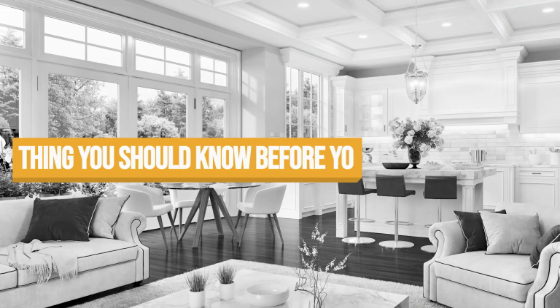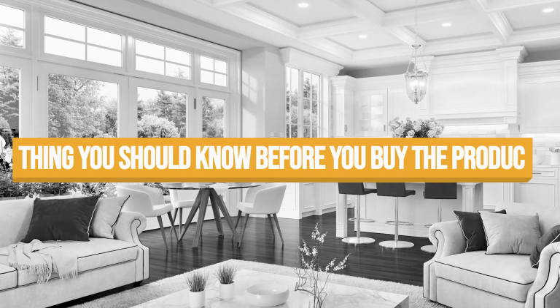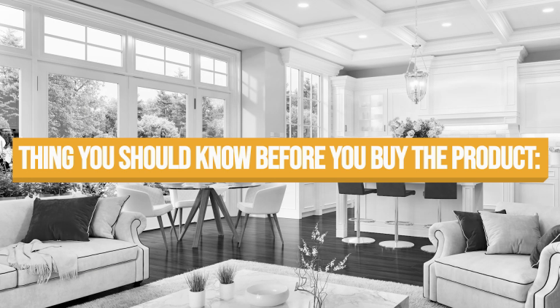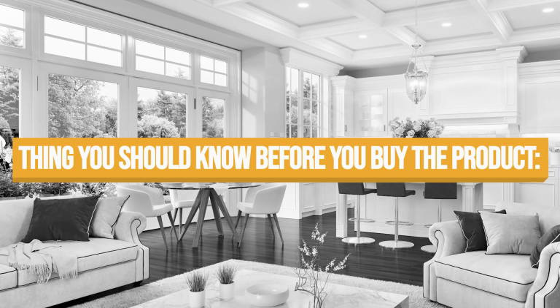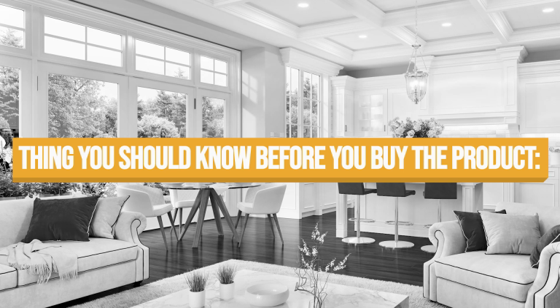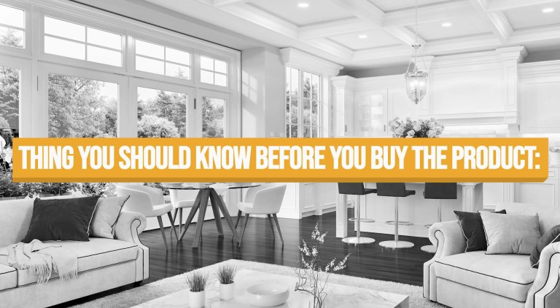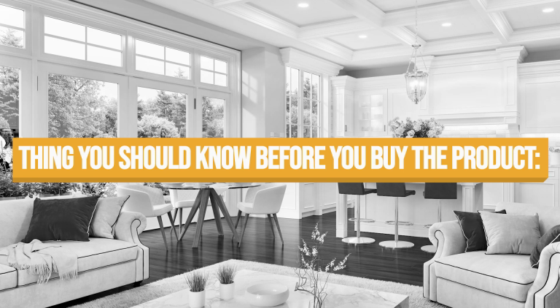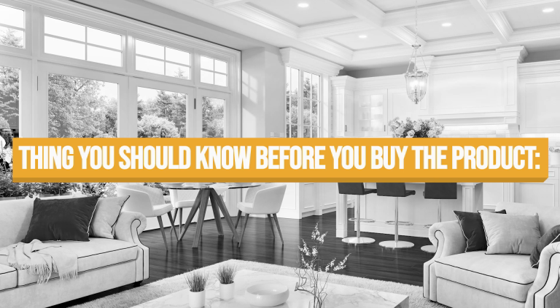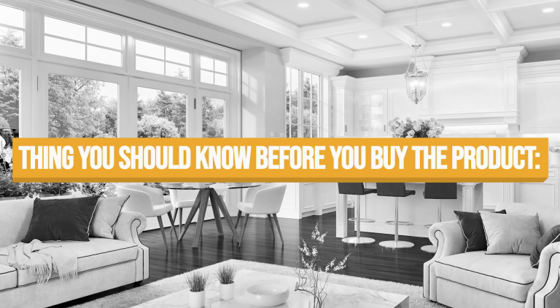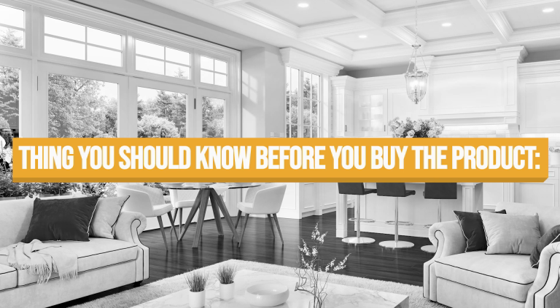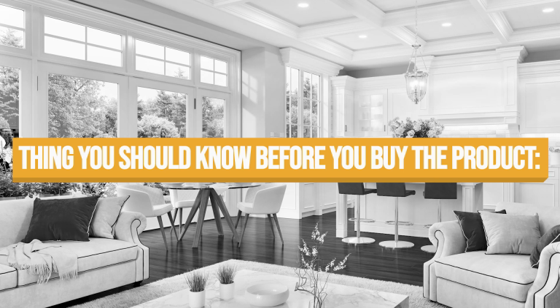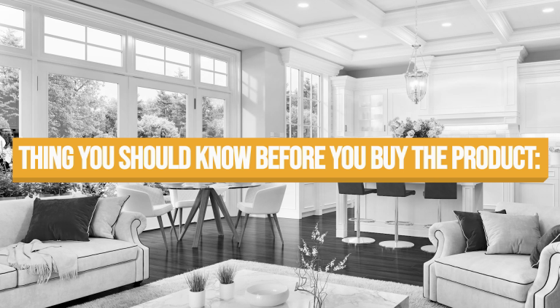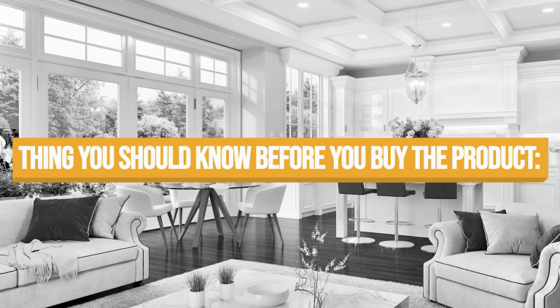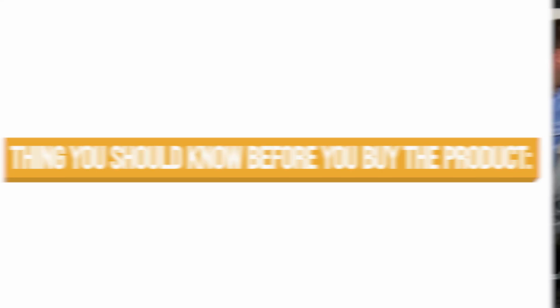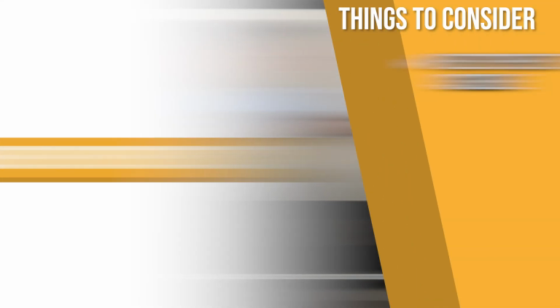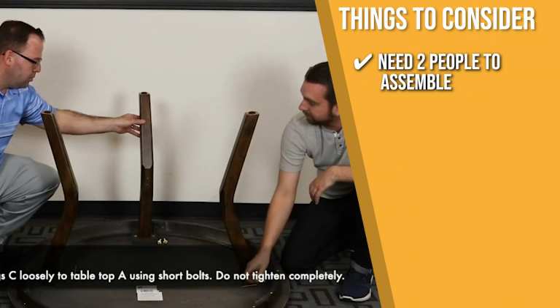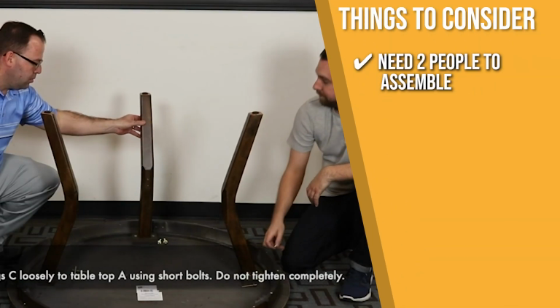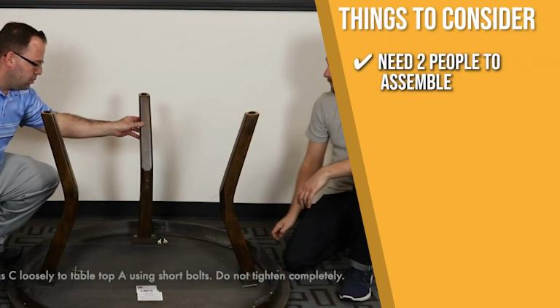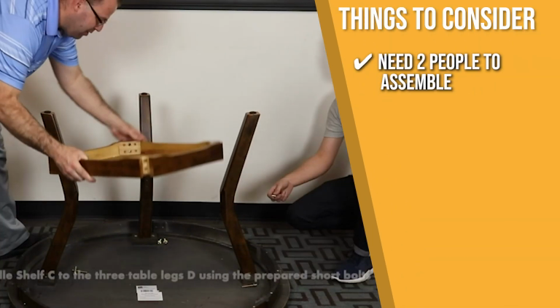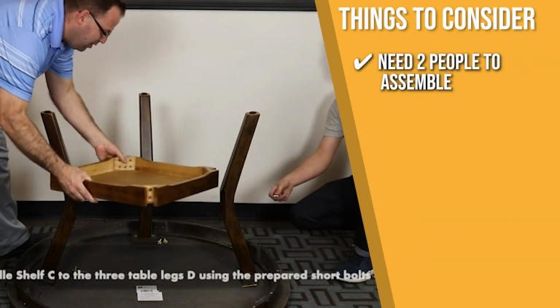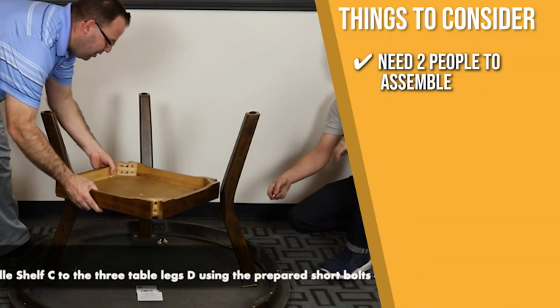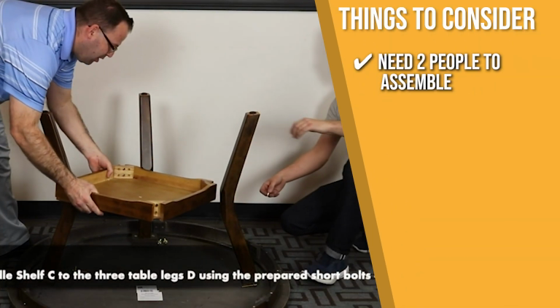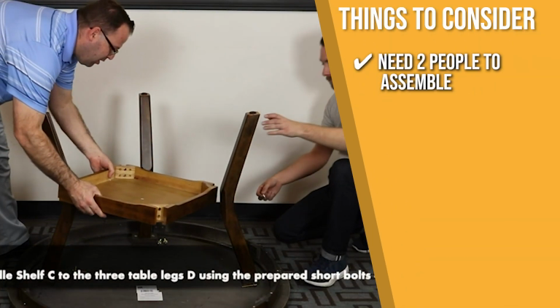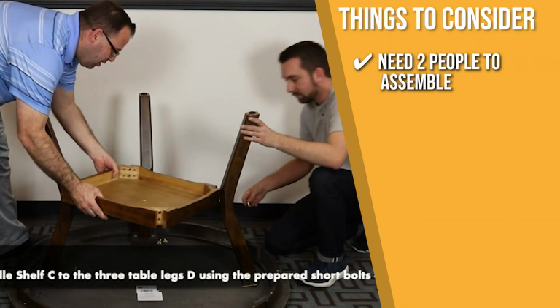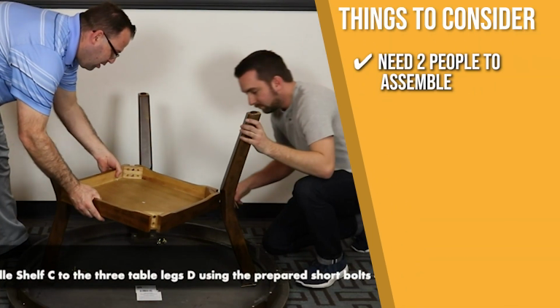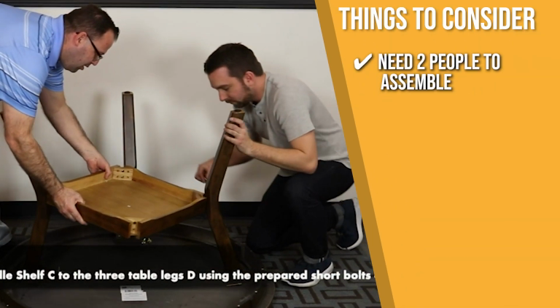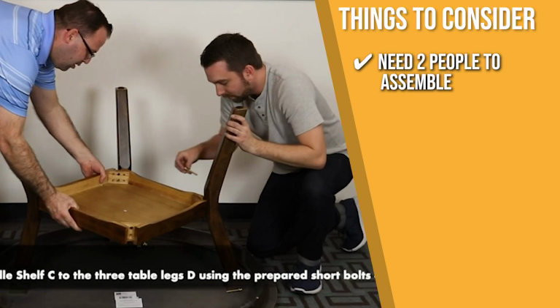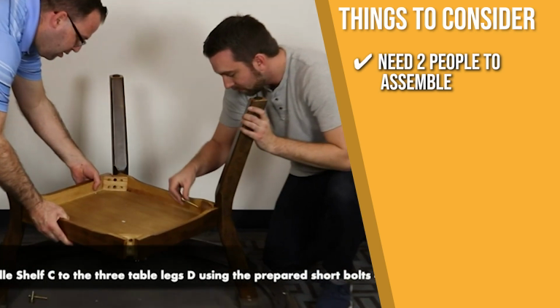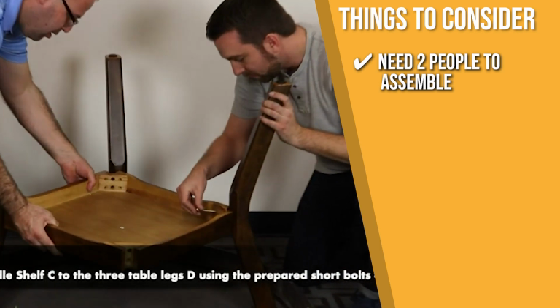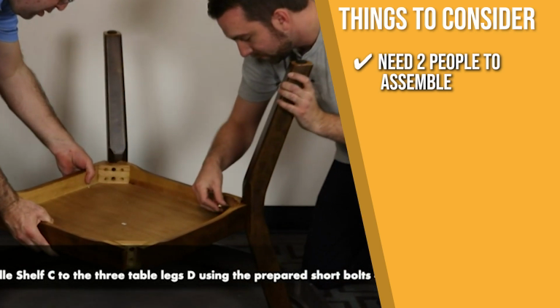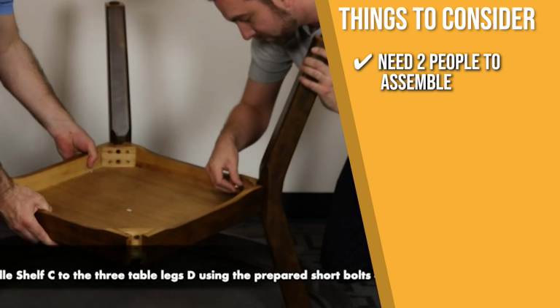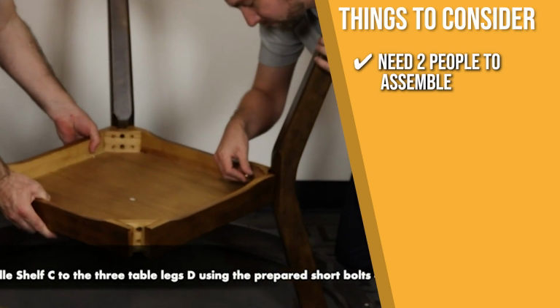Keeping all of that in mind, the thing you should know before you buy the product is, you may need two people to assemble it since it needs more muscle and strength than expected.